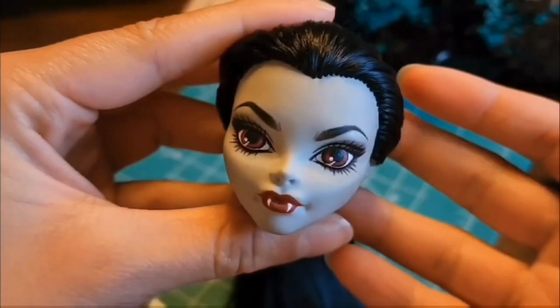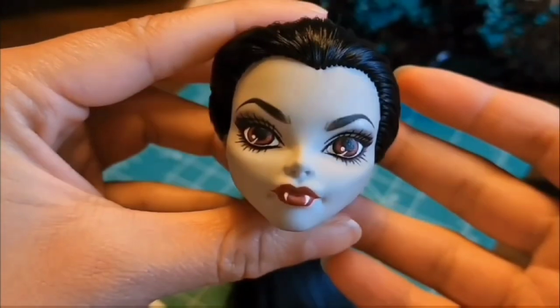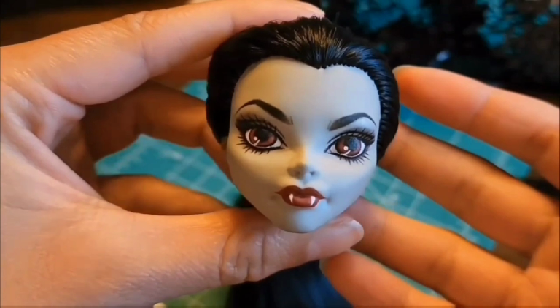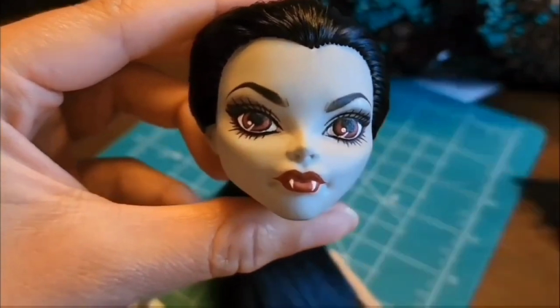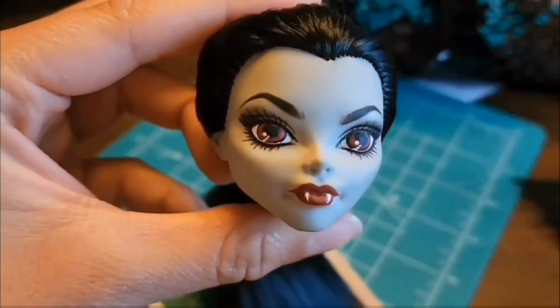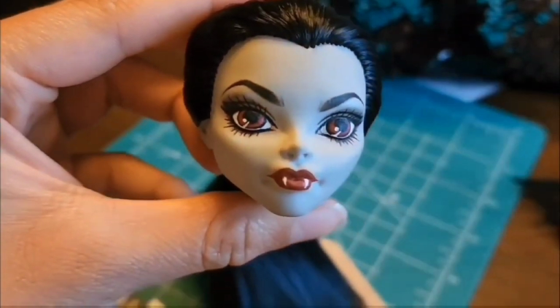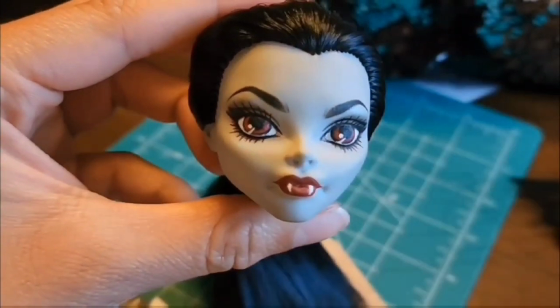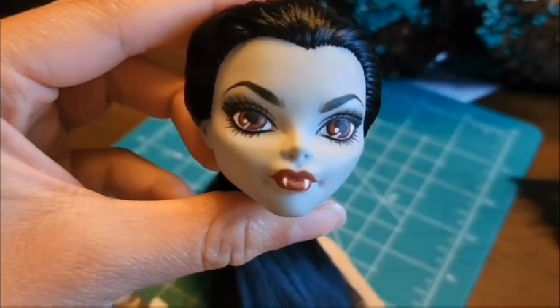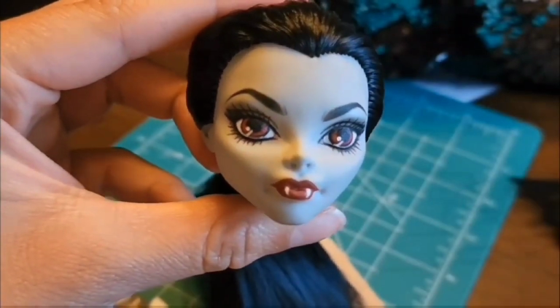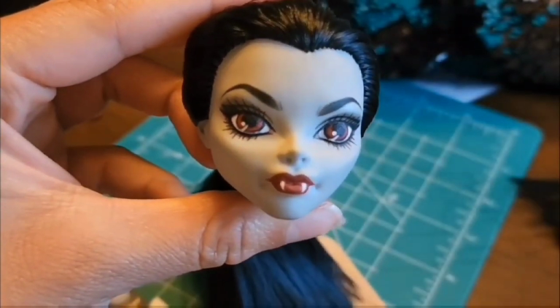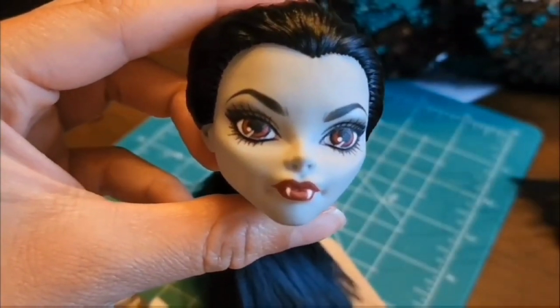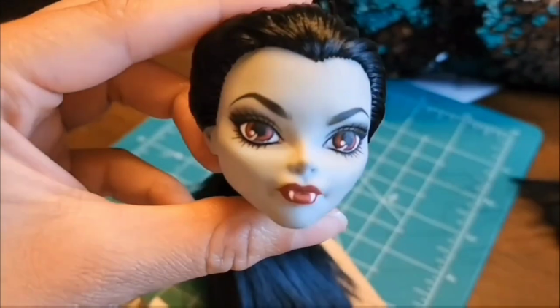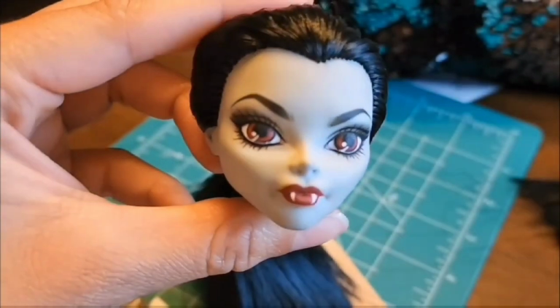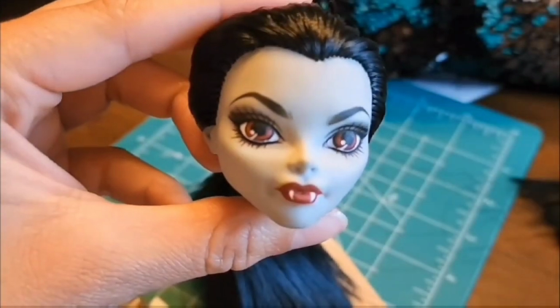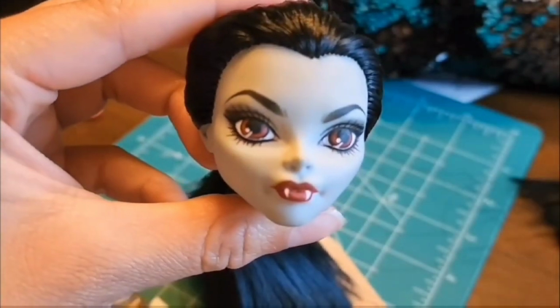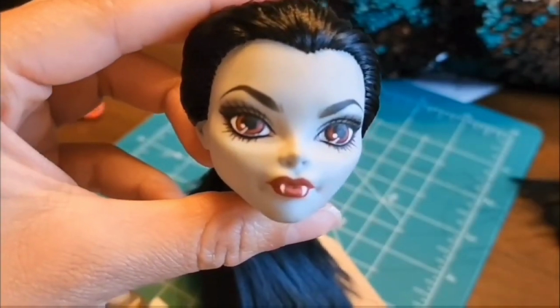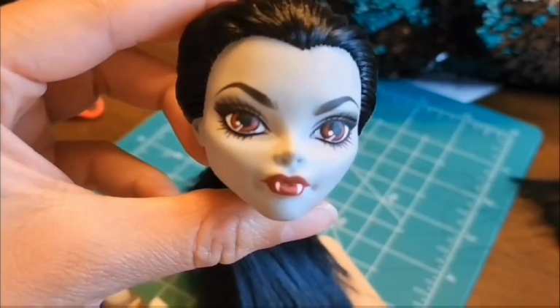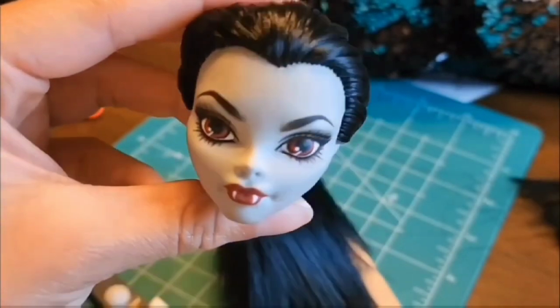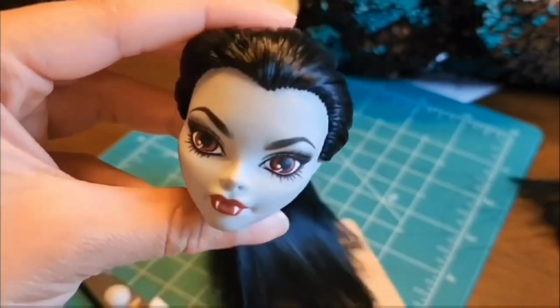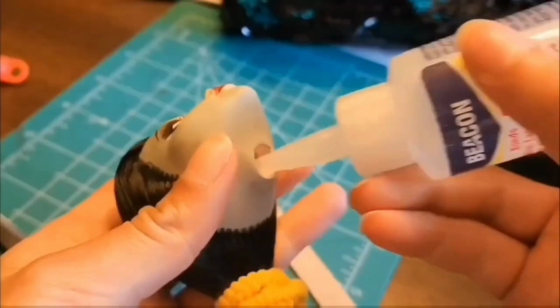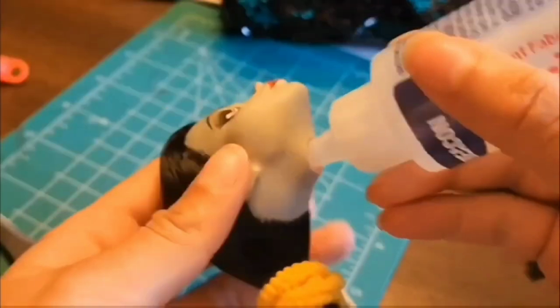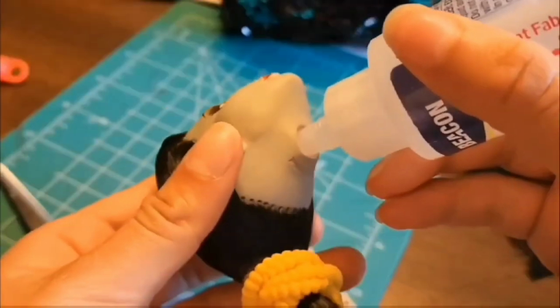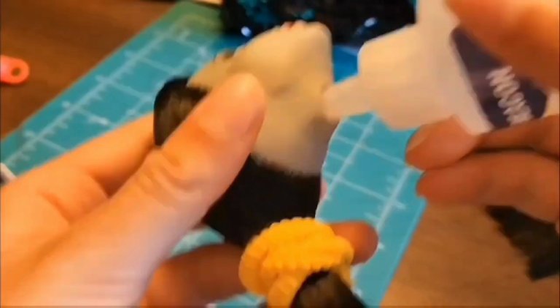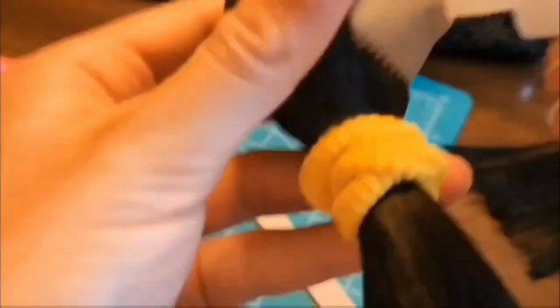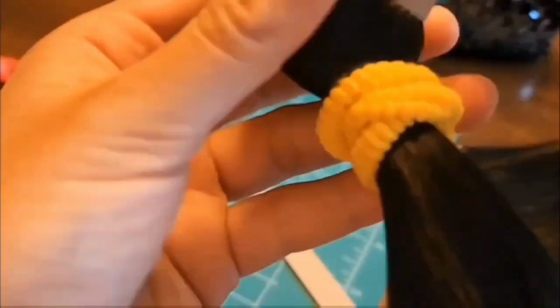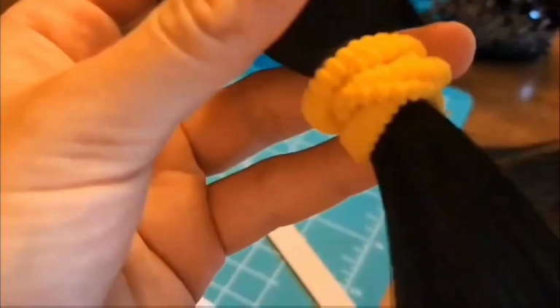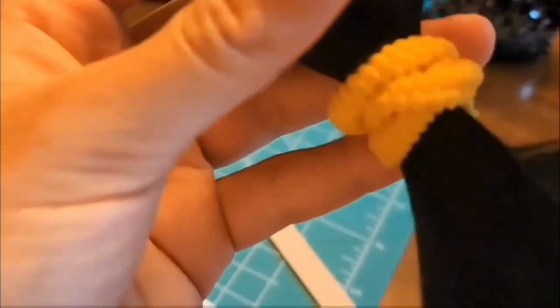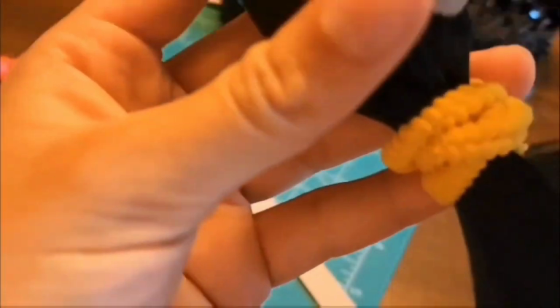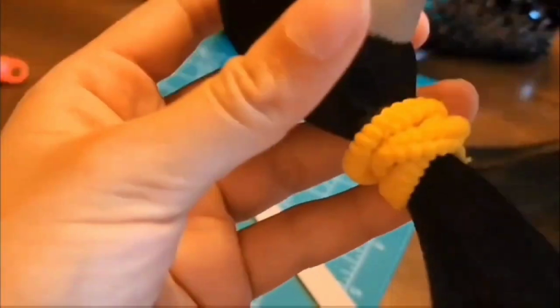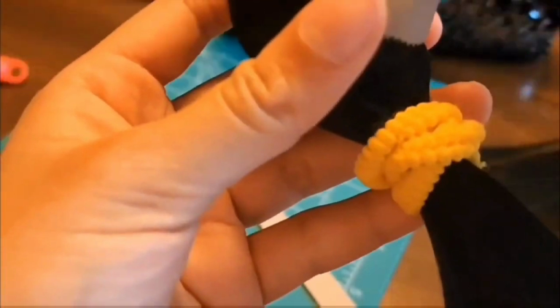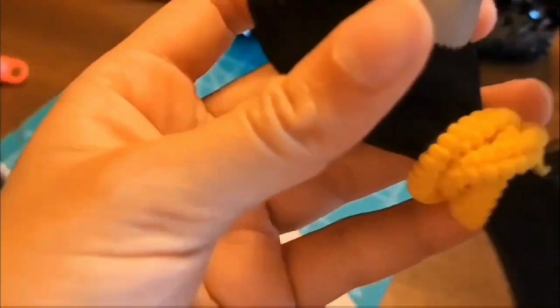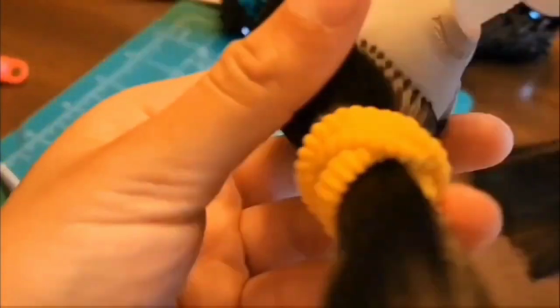The re-root took a long time, but here she is. I'm going to put glue in her head just so that the plugs don't fall out.